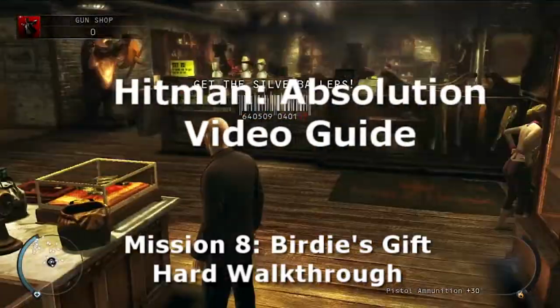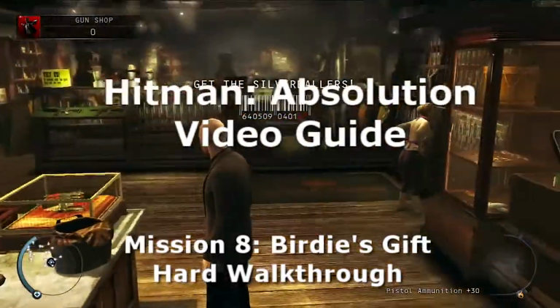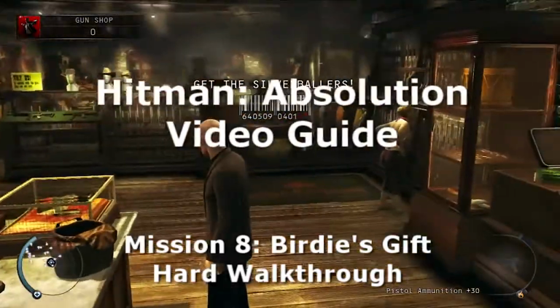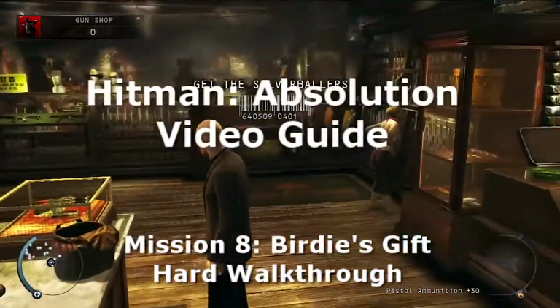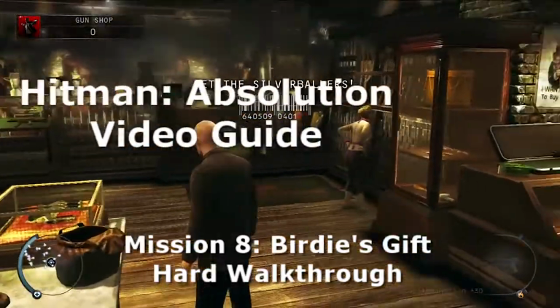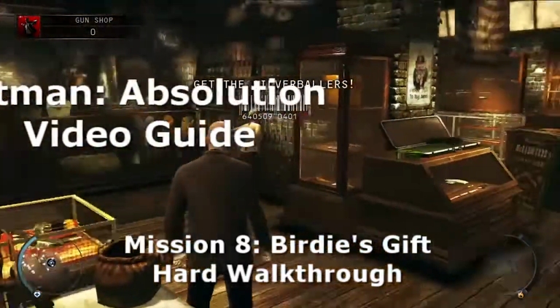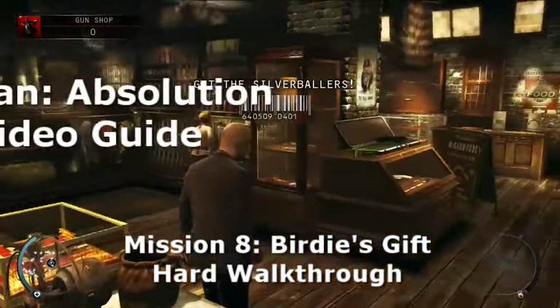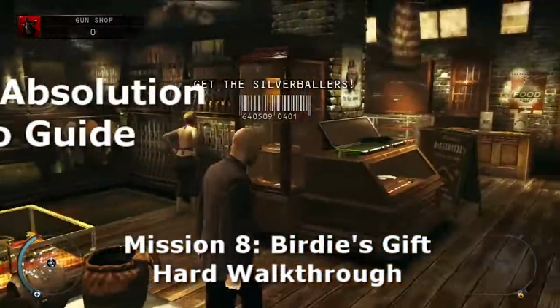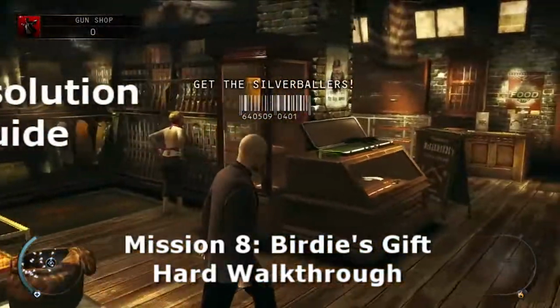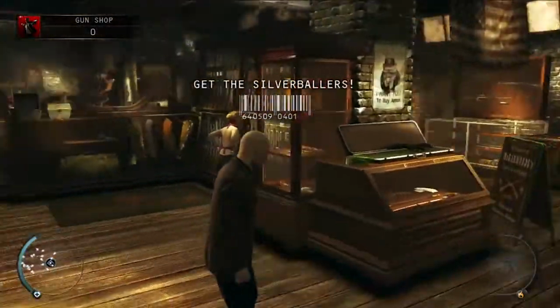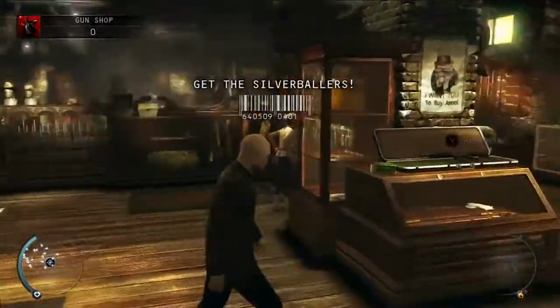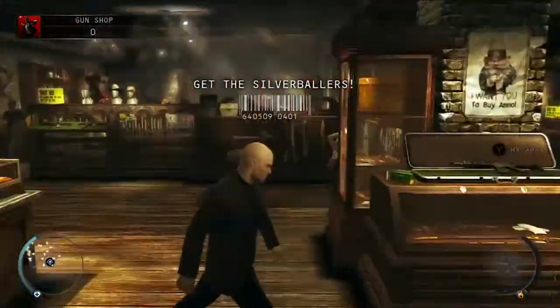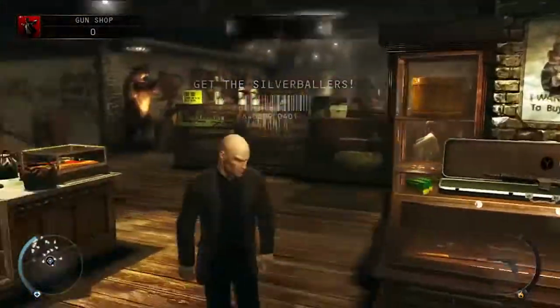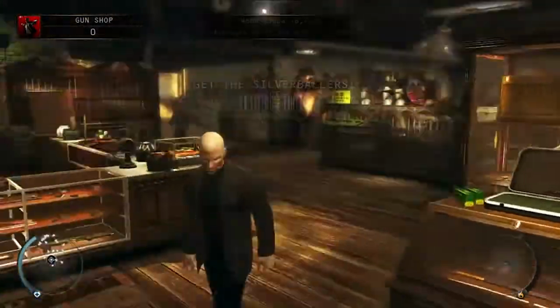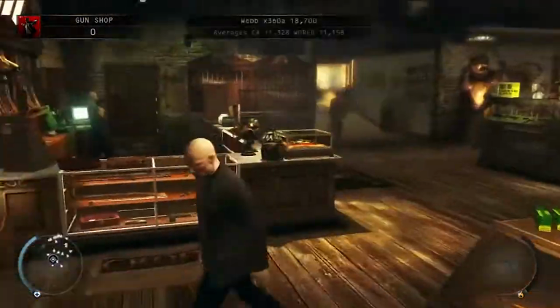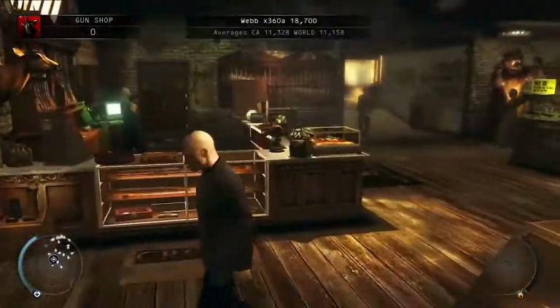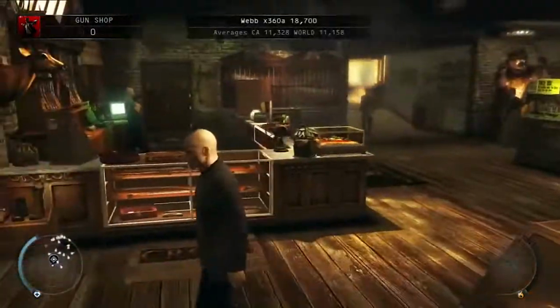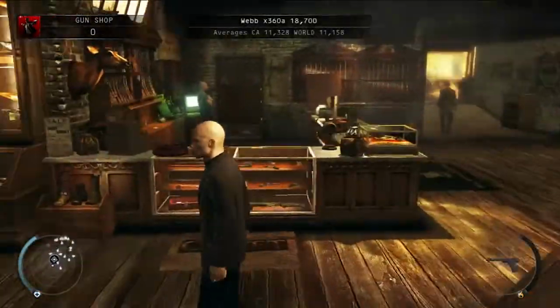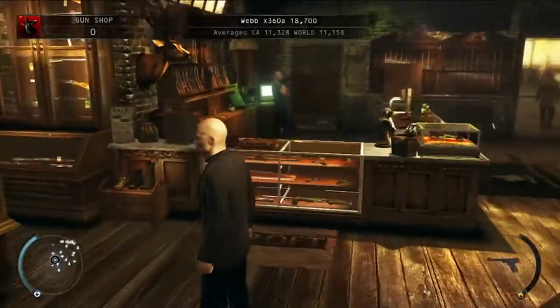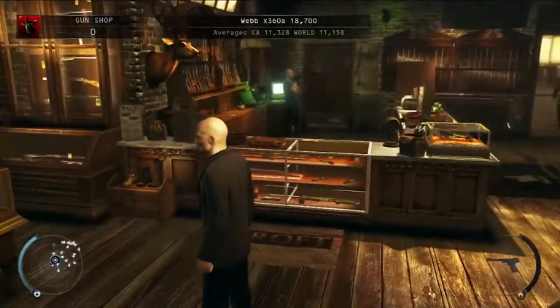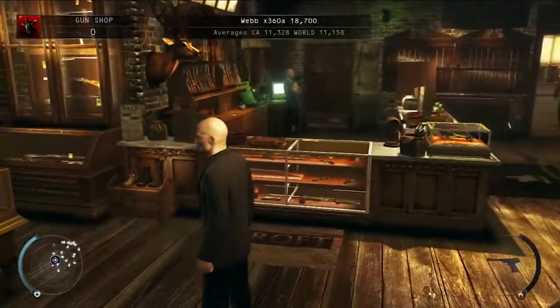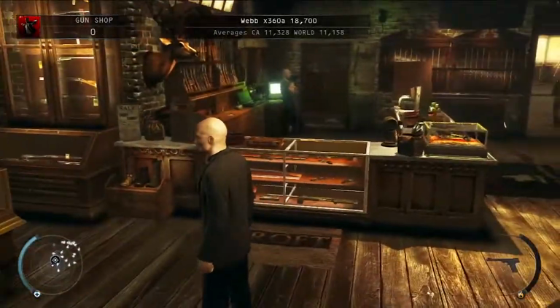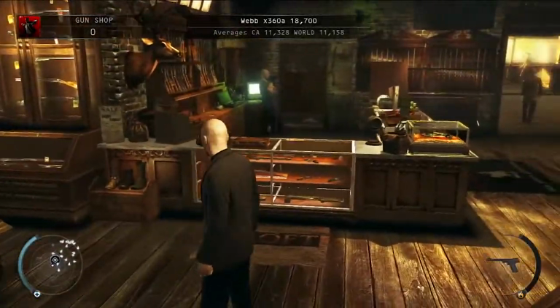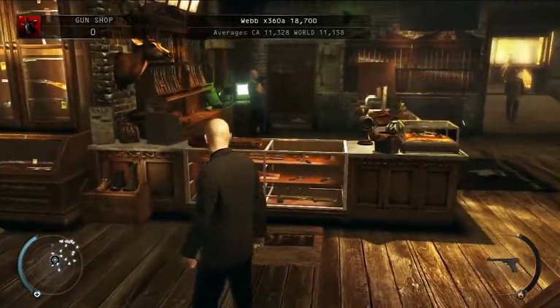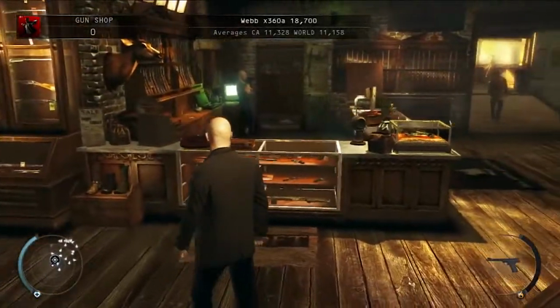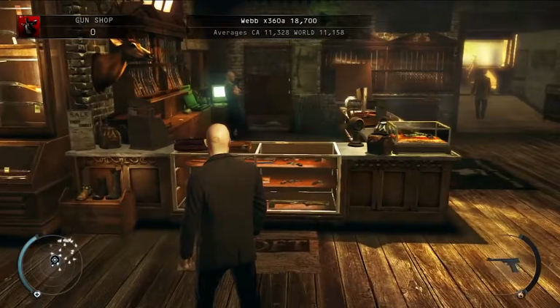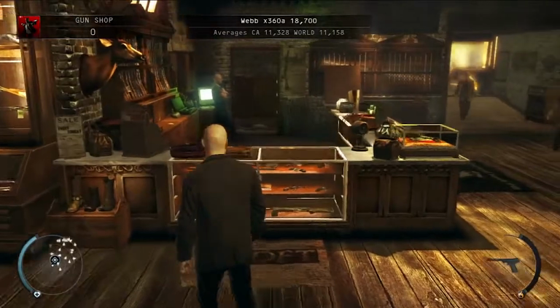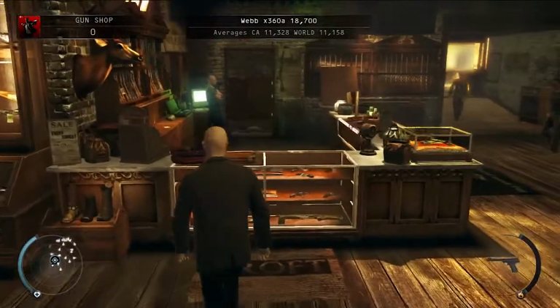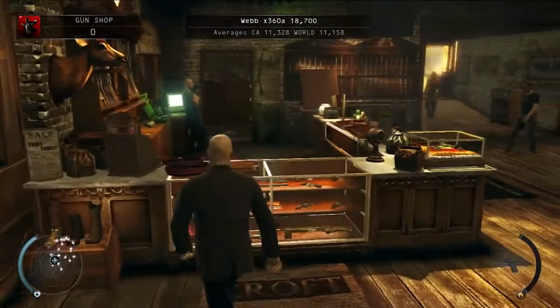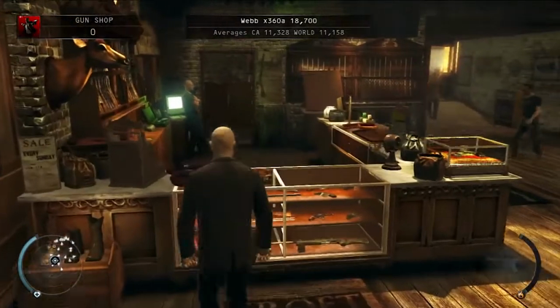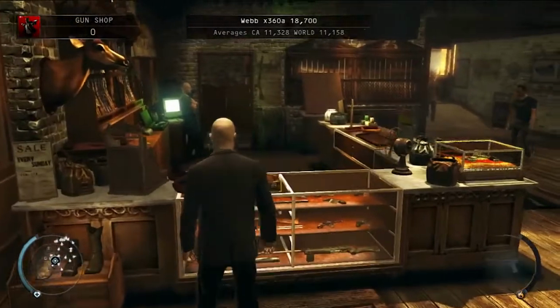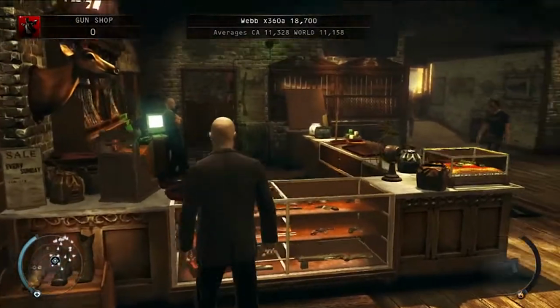Hey, Maka here. We're continuing the Hitman Absolution Hard Walkthrough. This is Mission 8, Birdie's Gift.